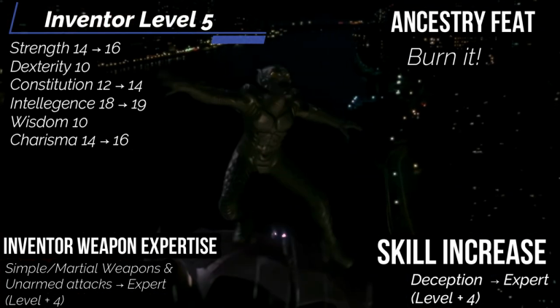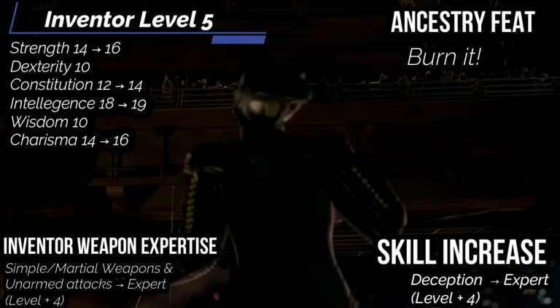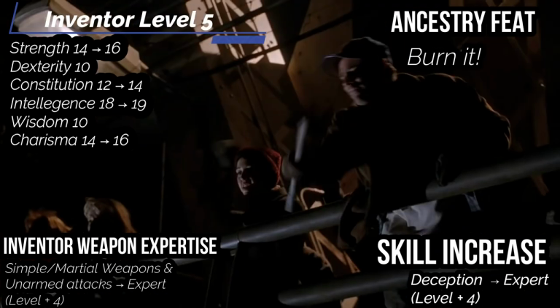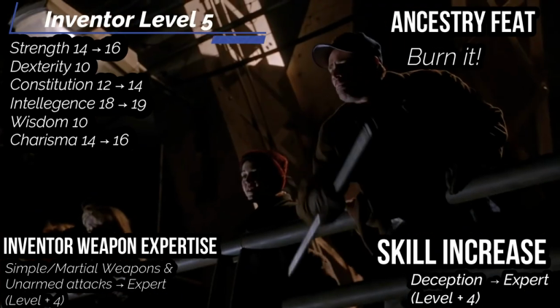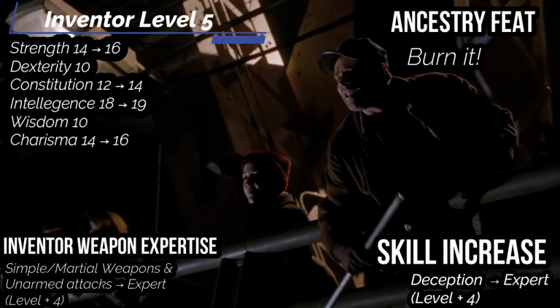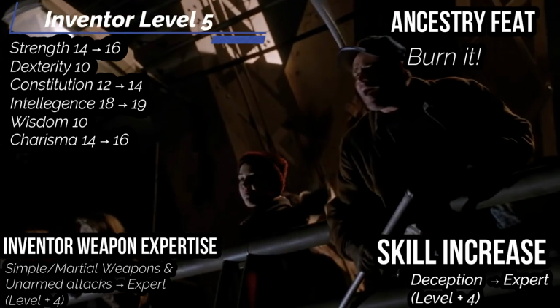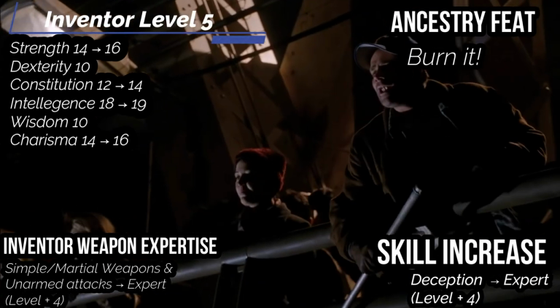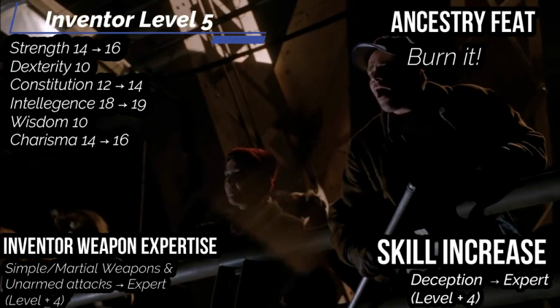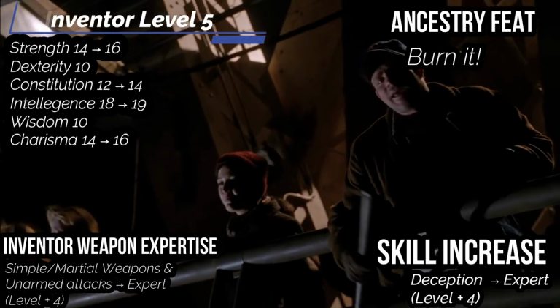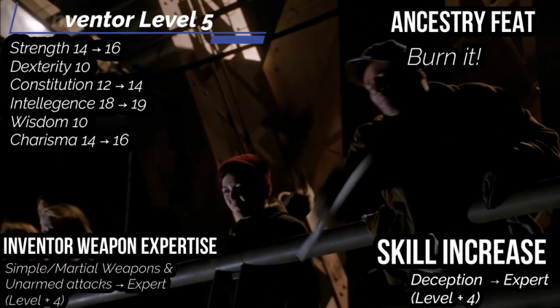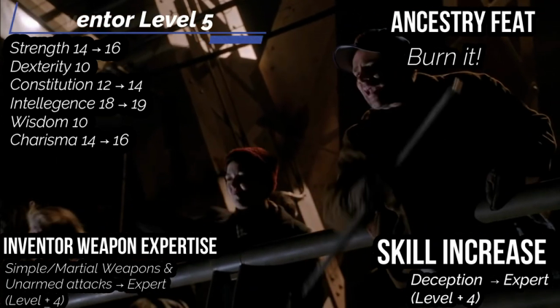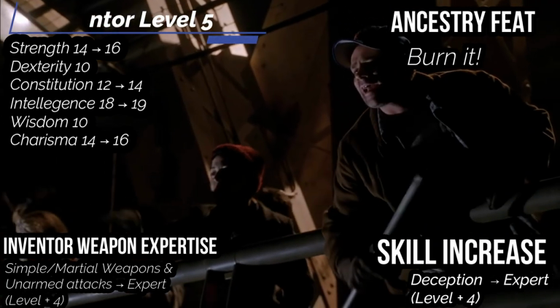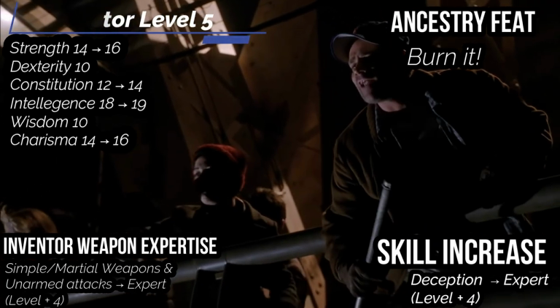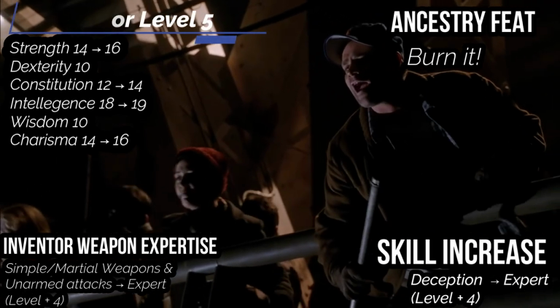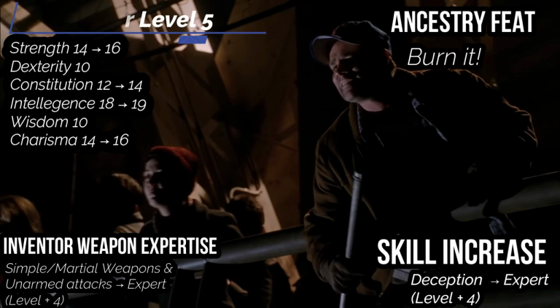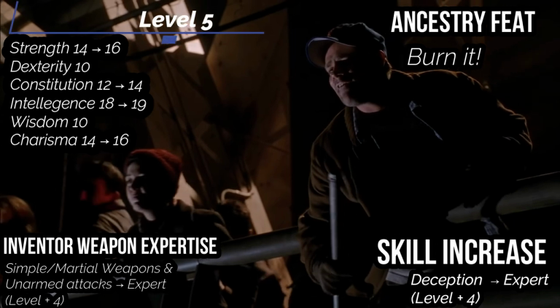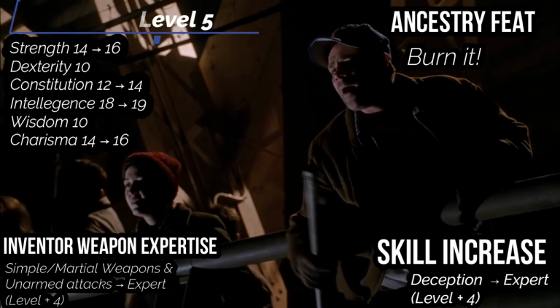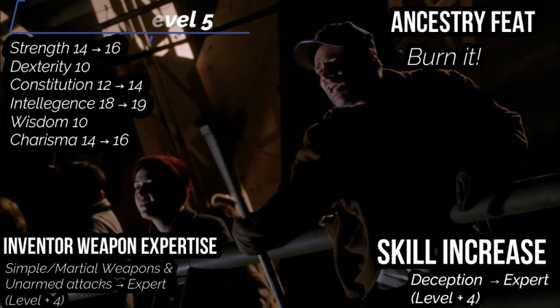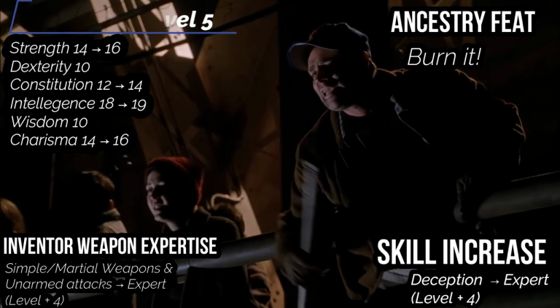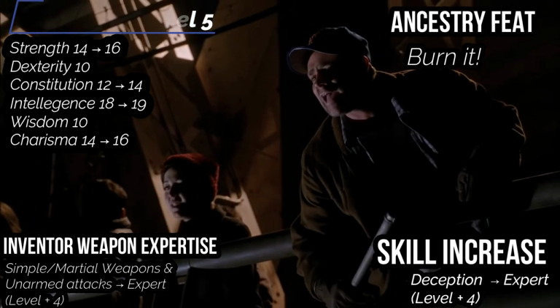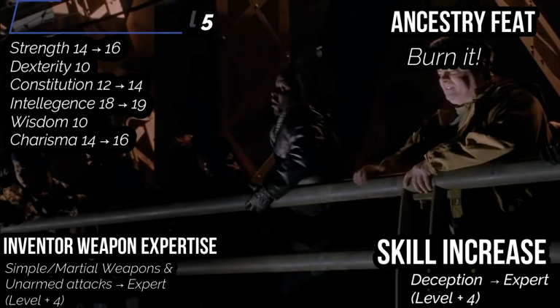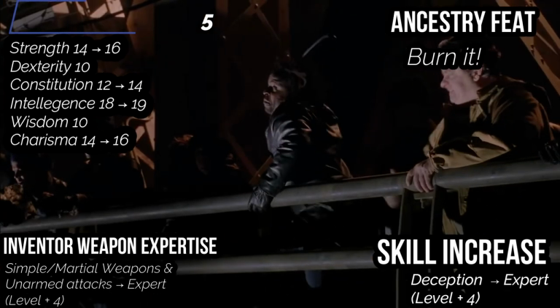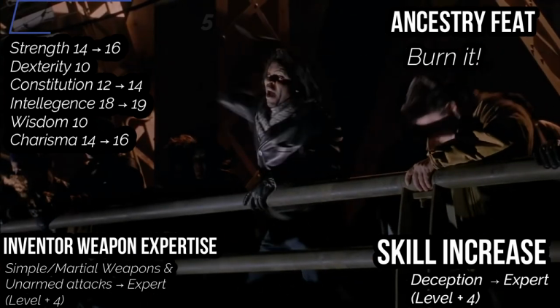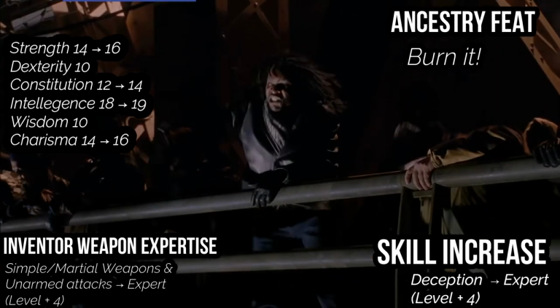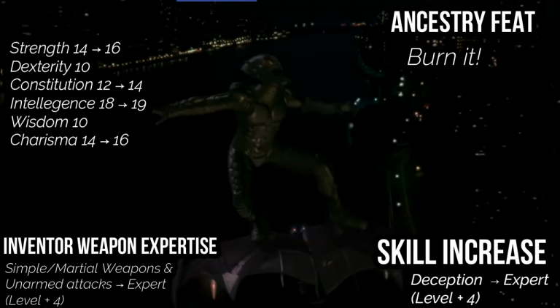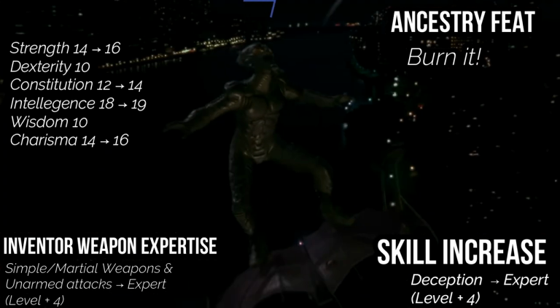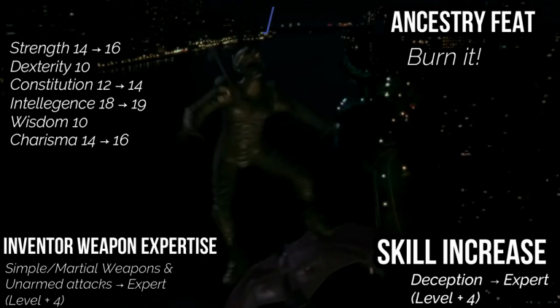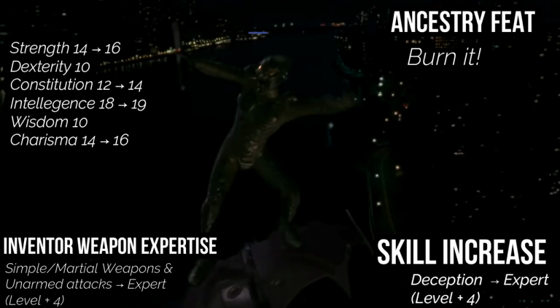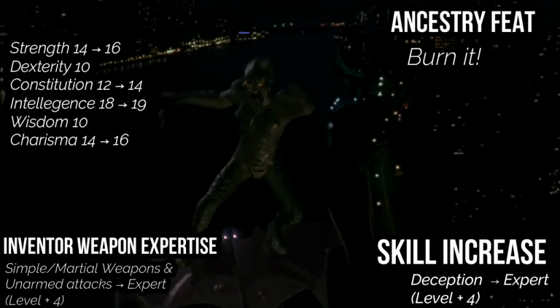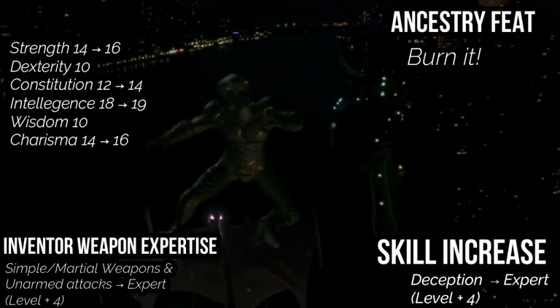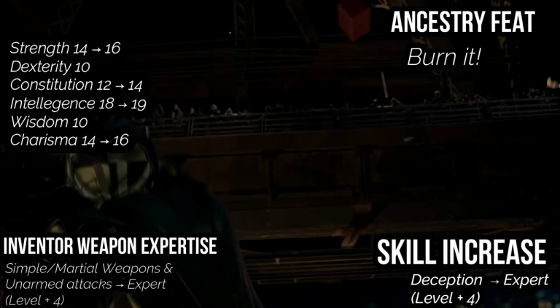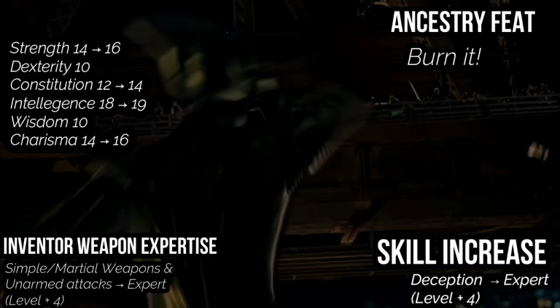Inventor weapon expertise — your ranks in simple weapons, martial weapons, and unarmed attacks increase to expert. For the skill increase, get deception up to expert.